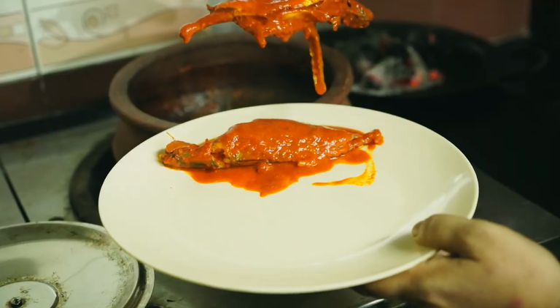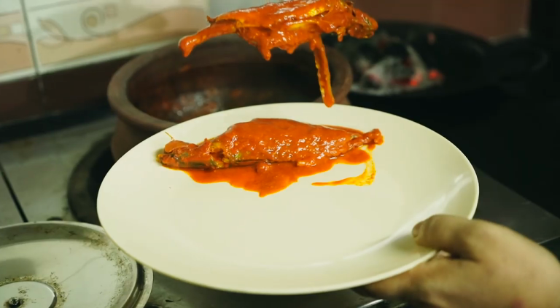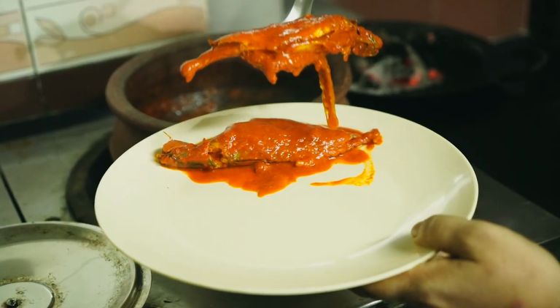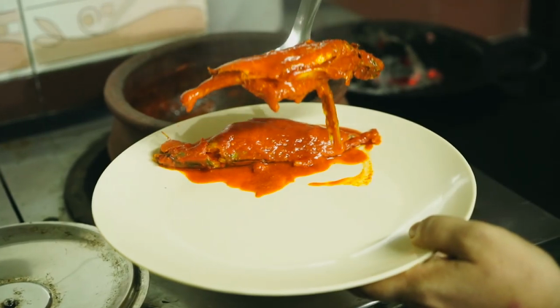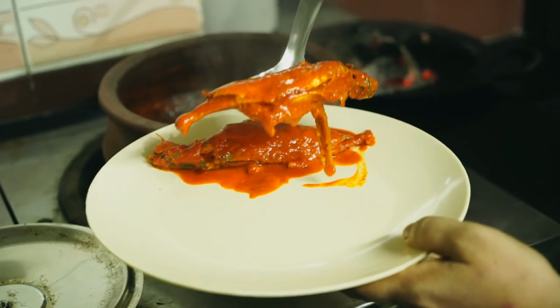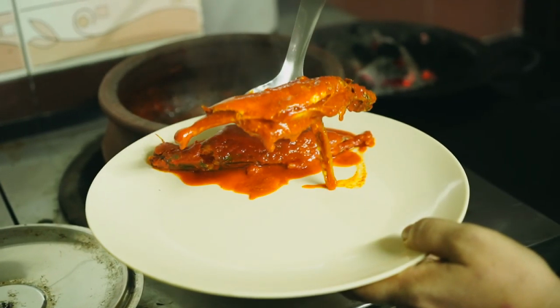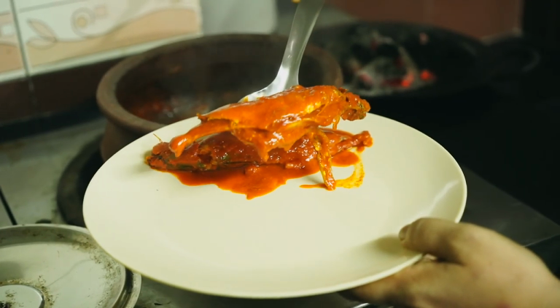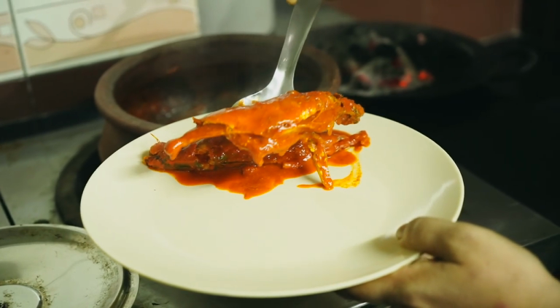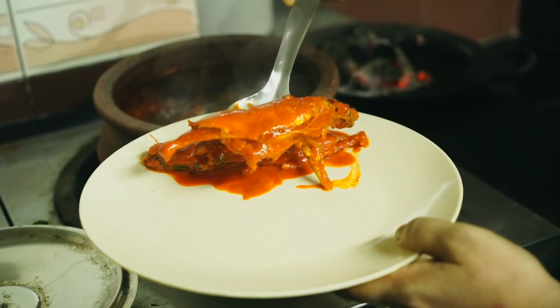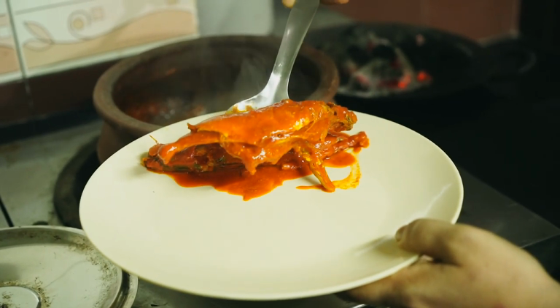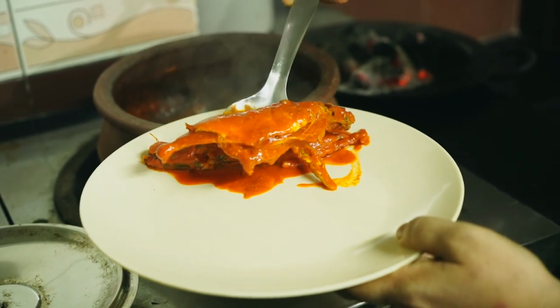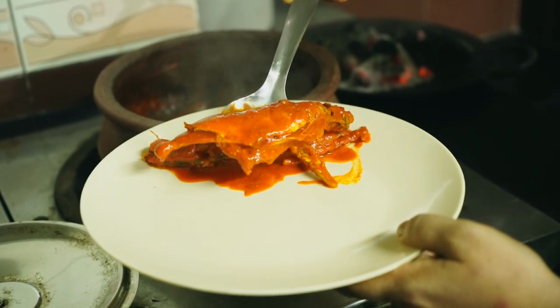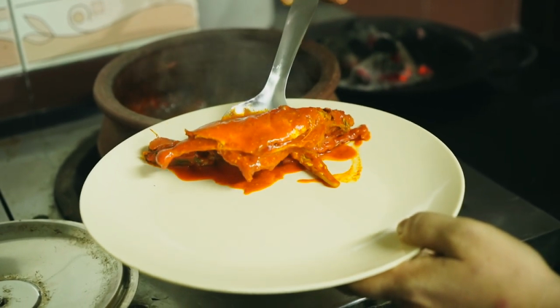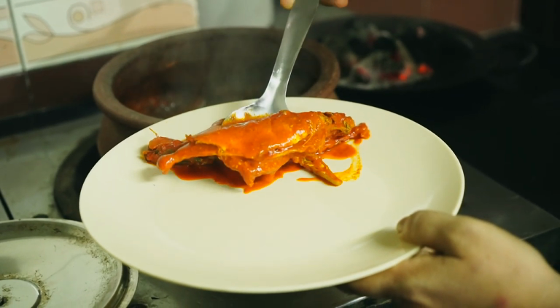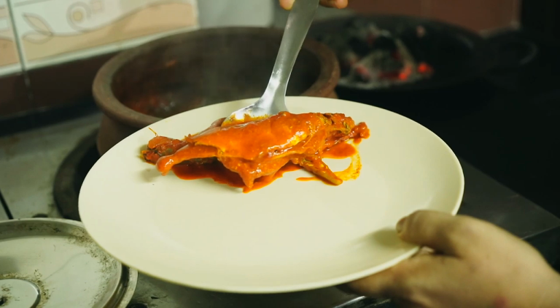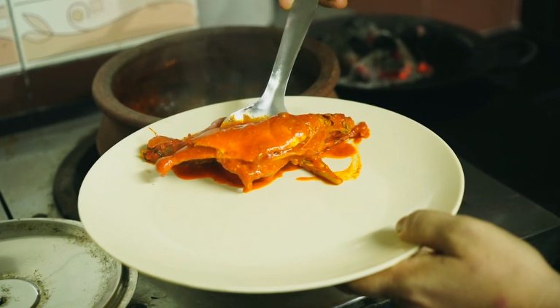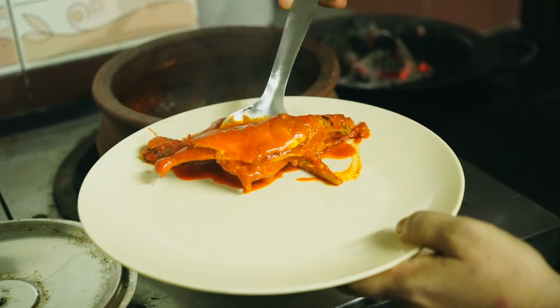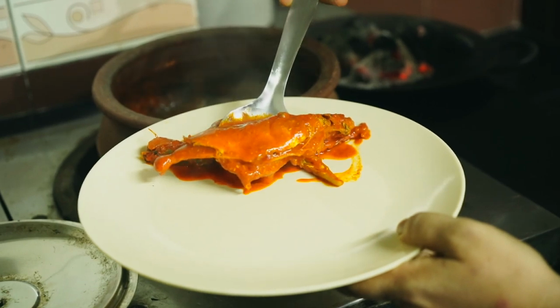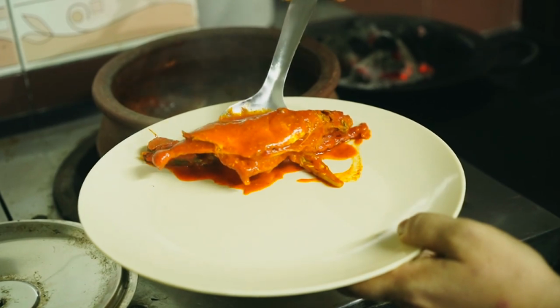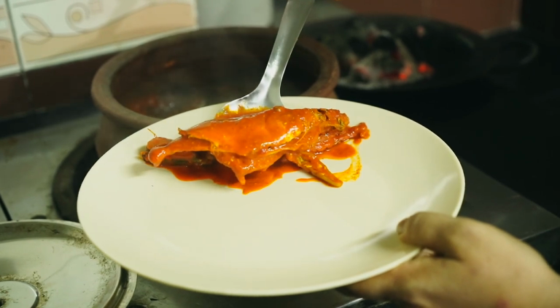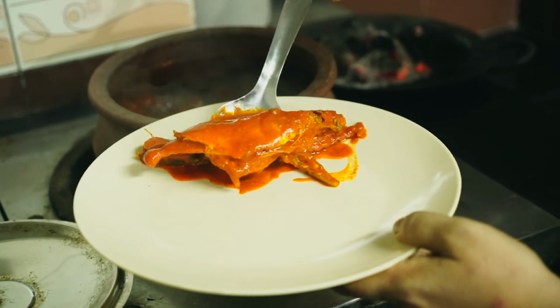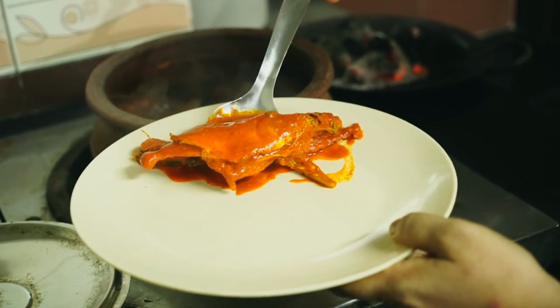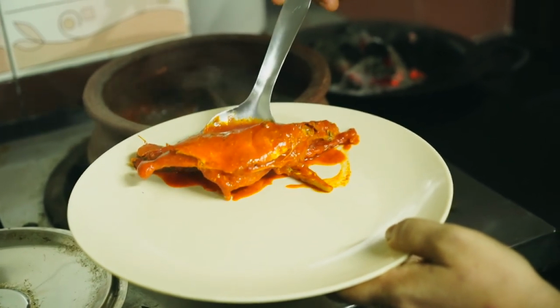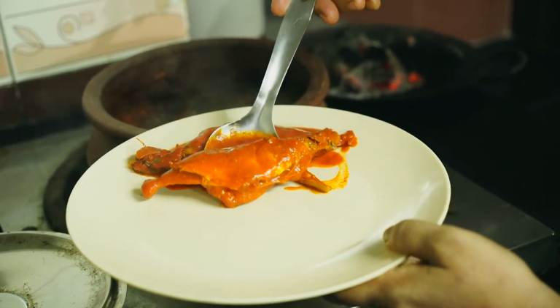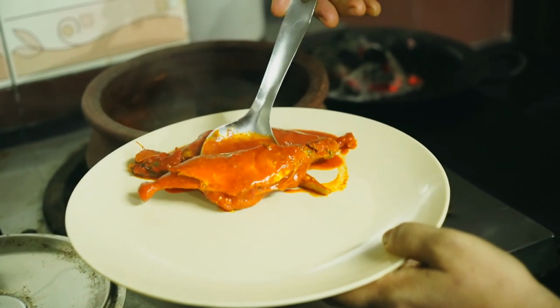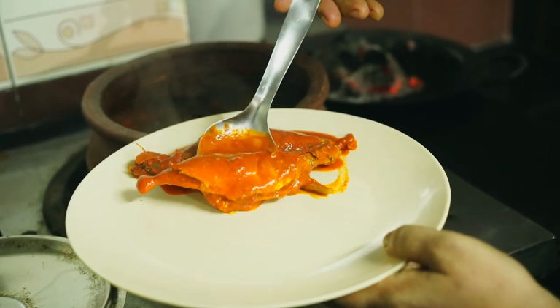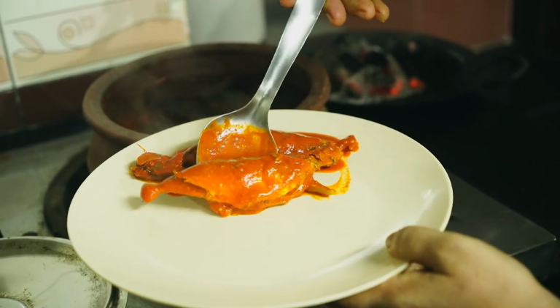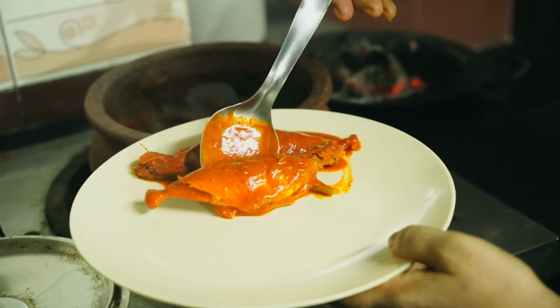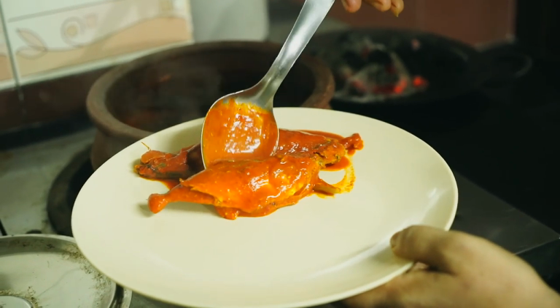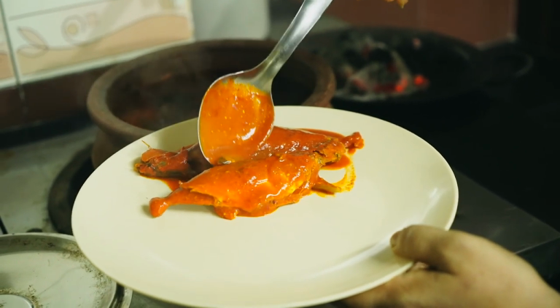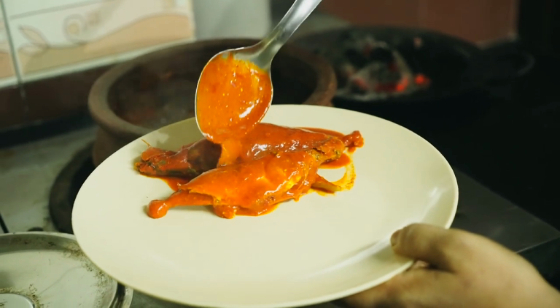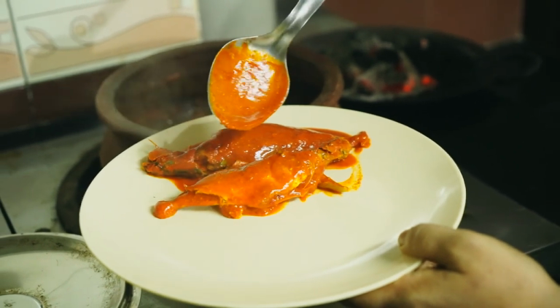And finally, the sizzling hot bangude pudimunchi is ready to serve!